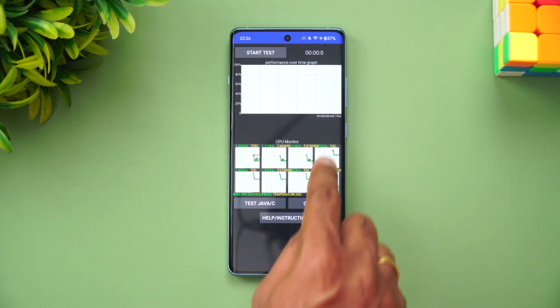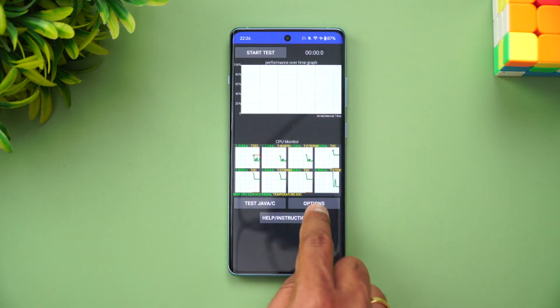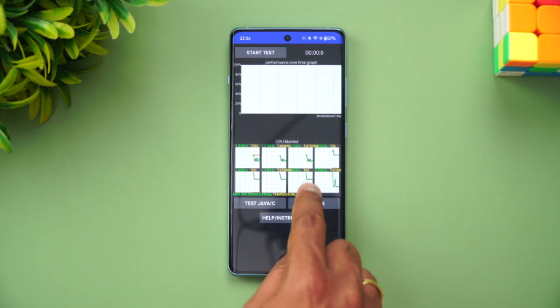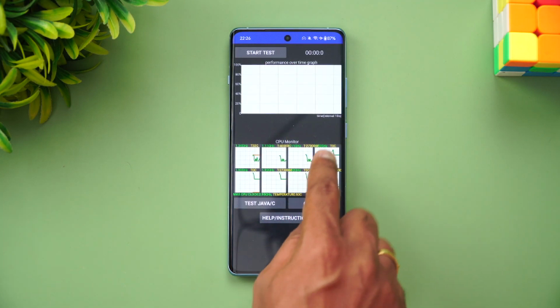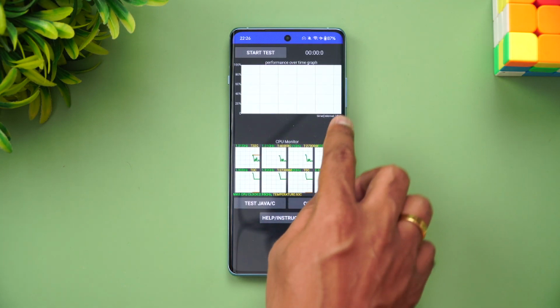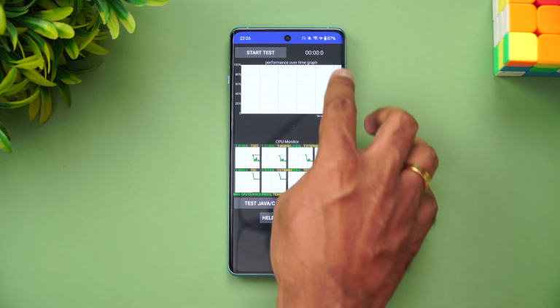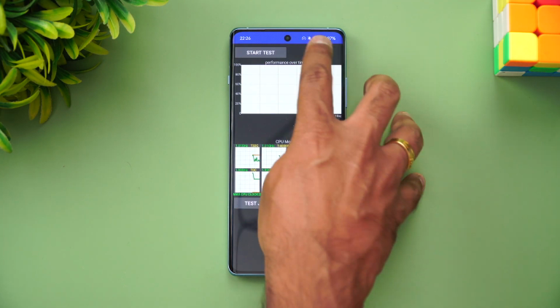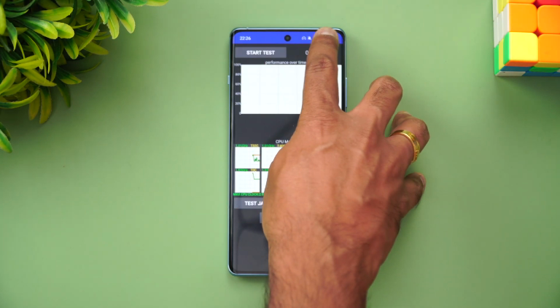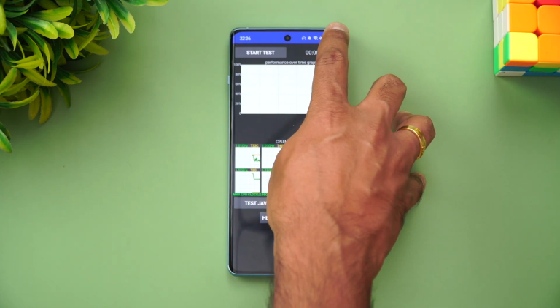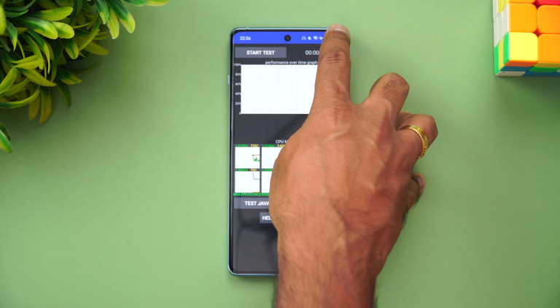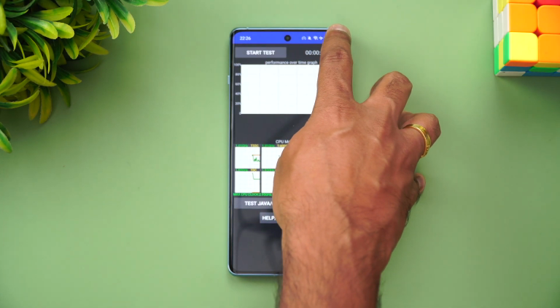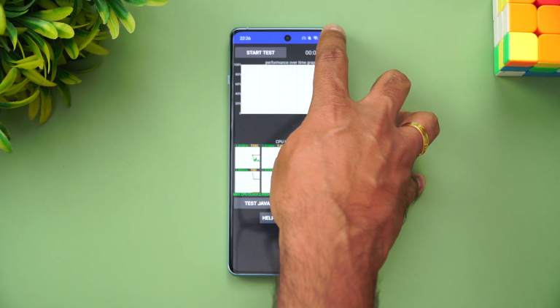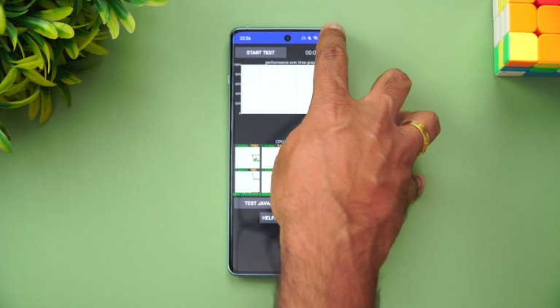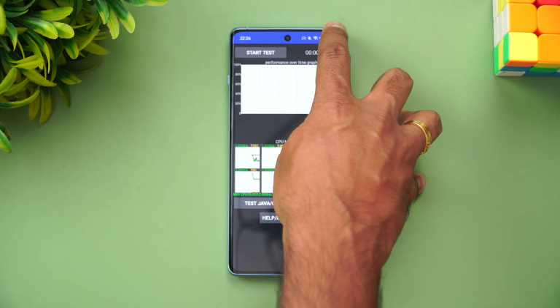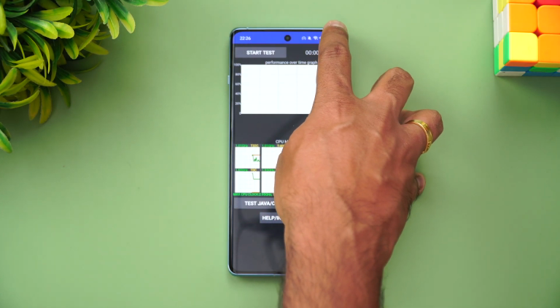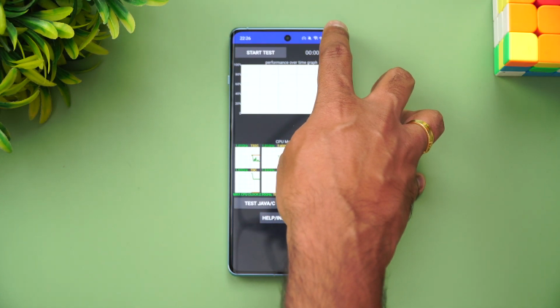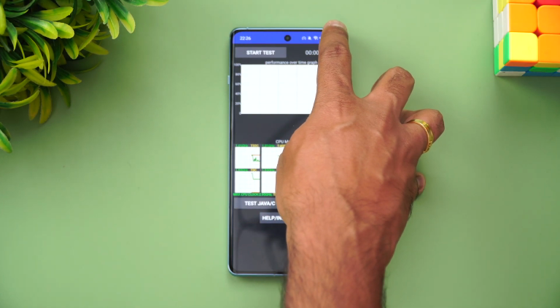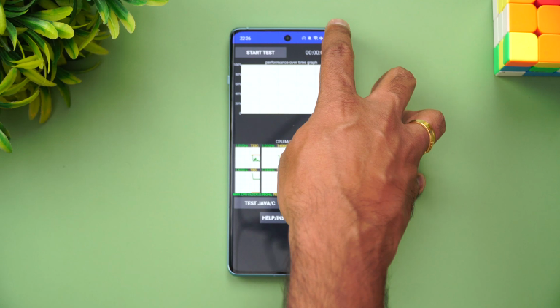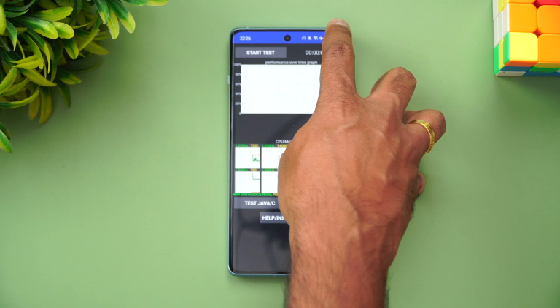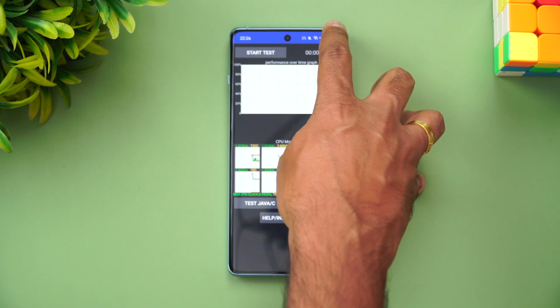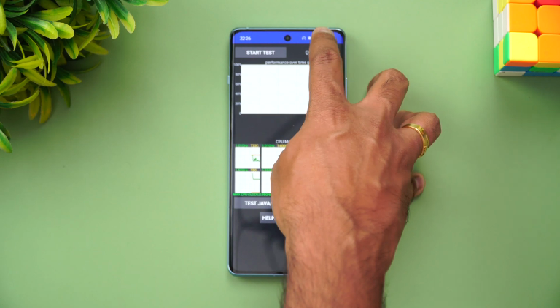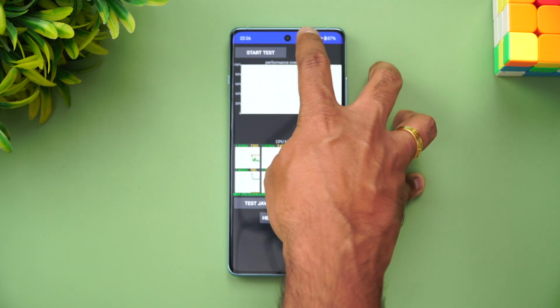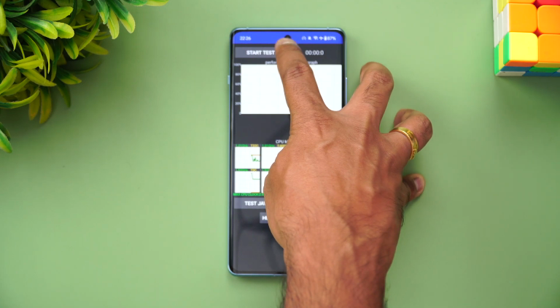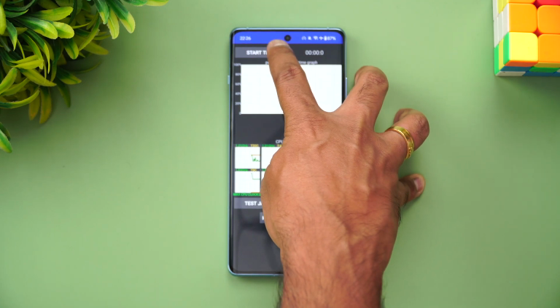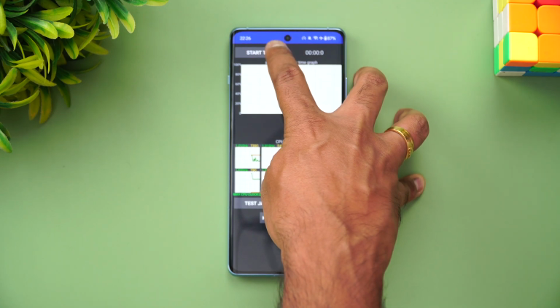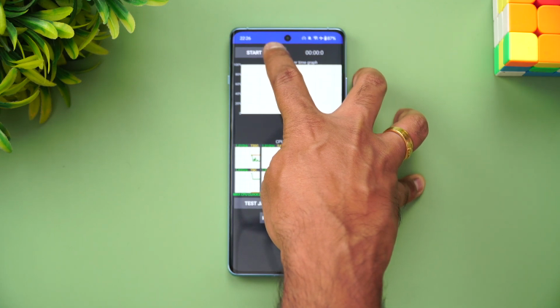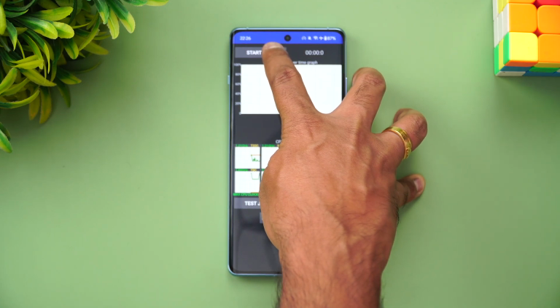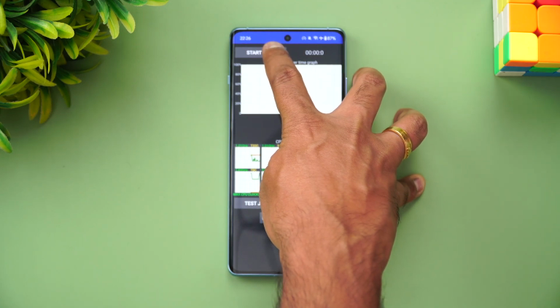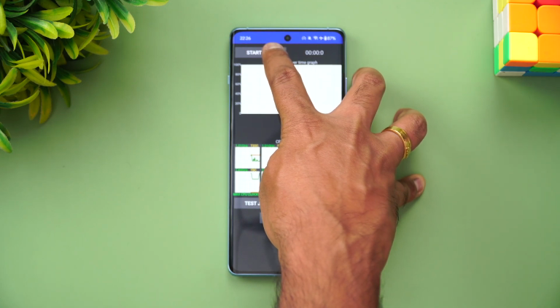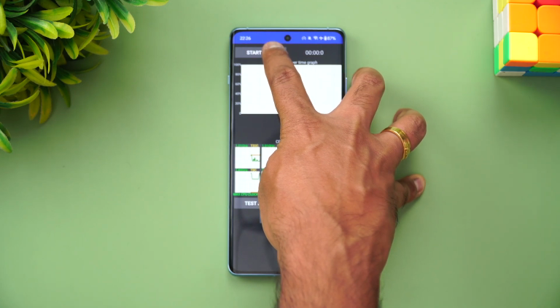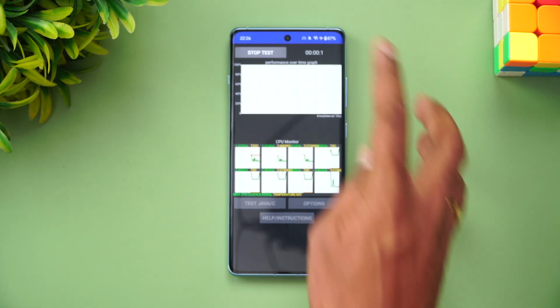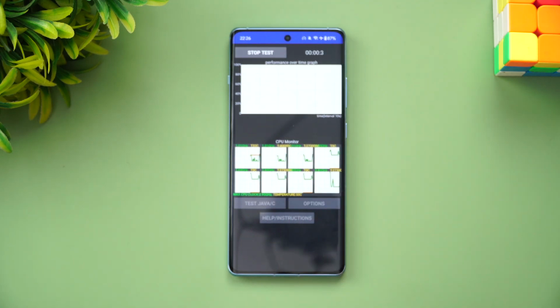We've set the device to Performance Mode. Let's start the CPU throttling test now.